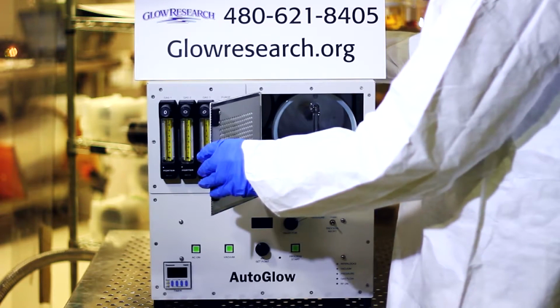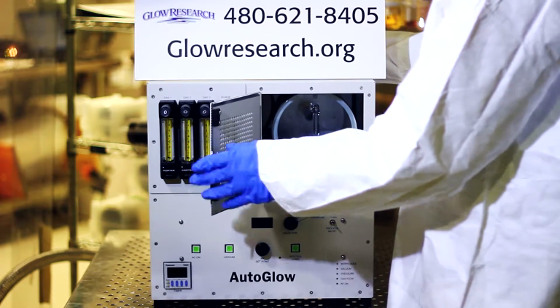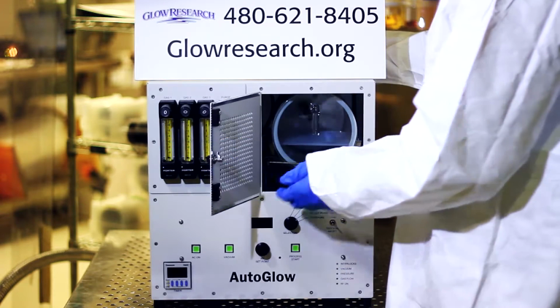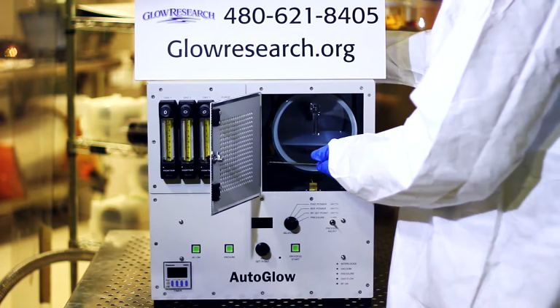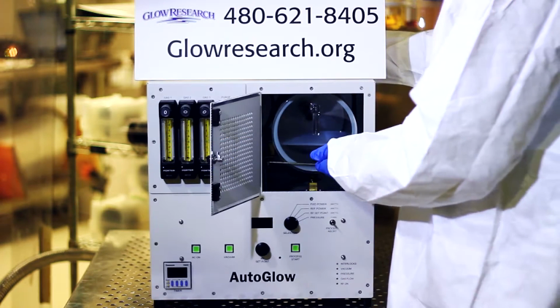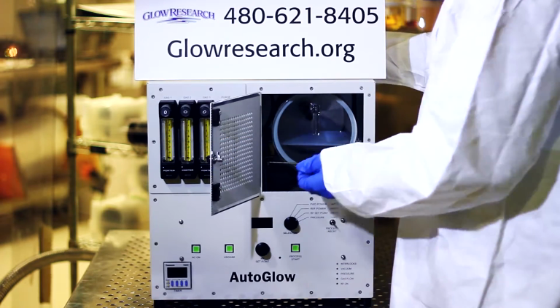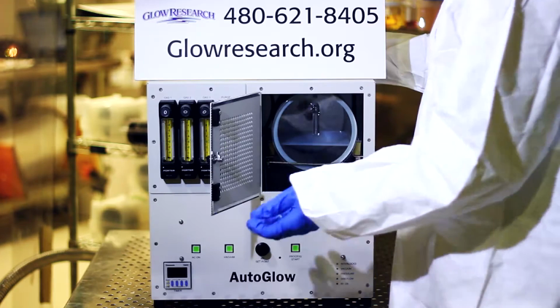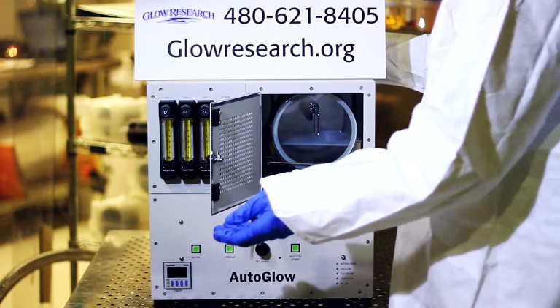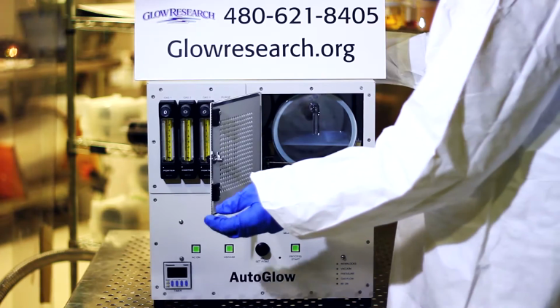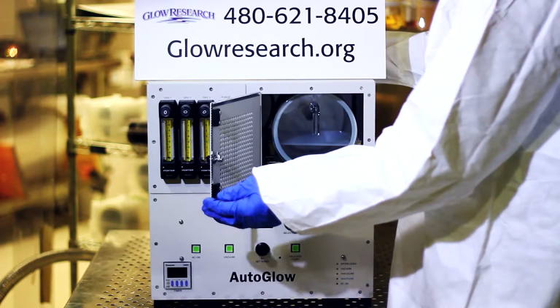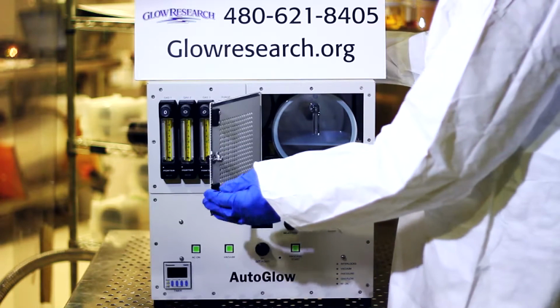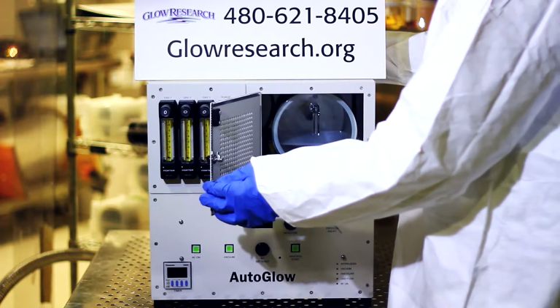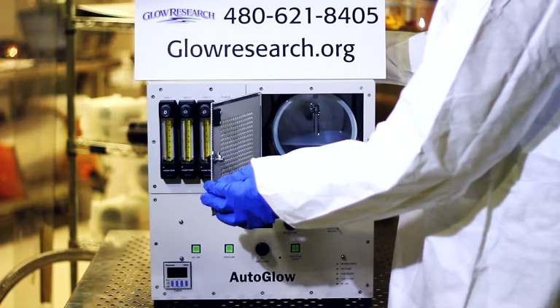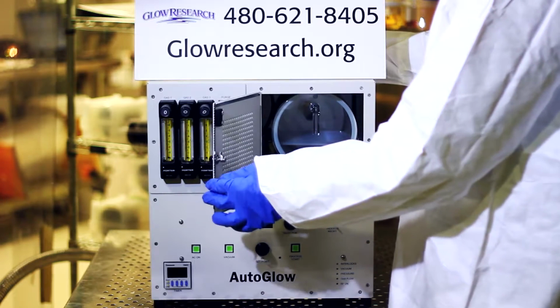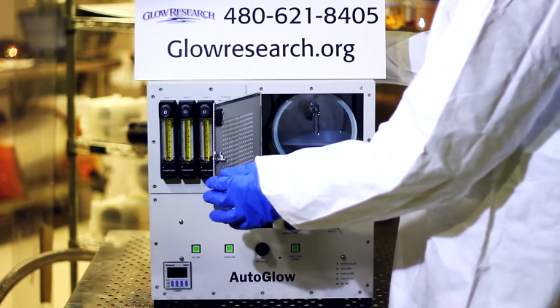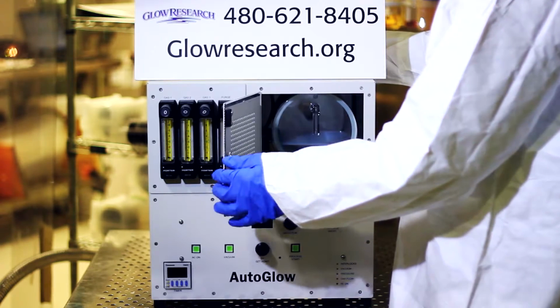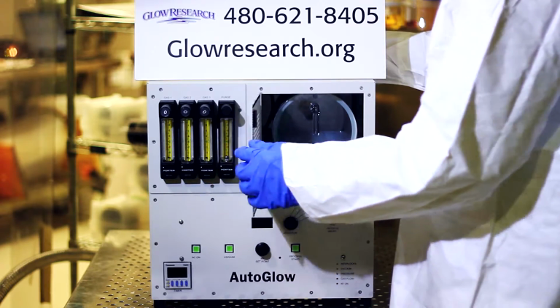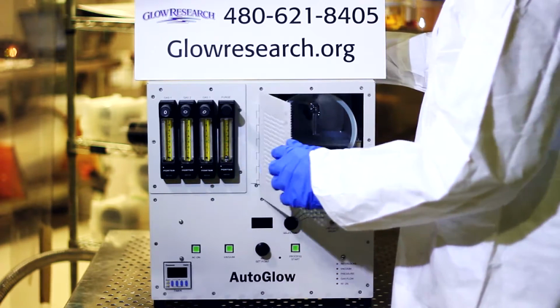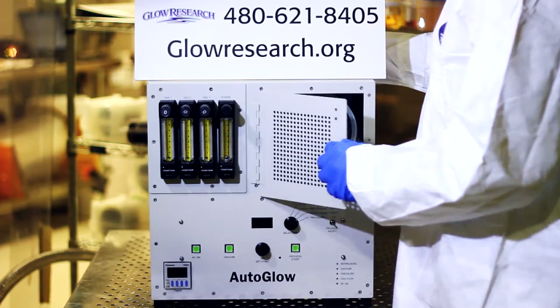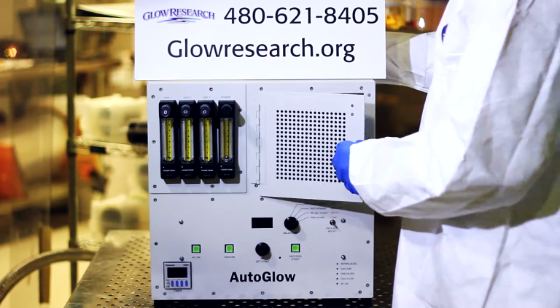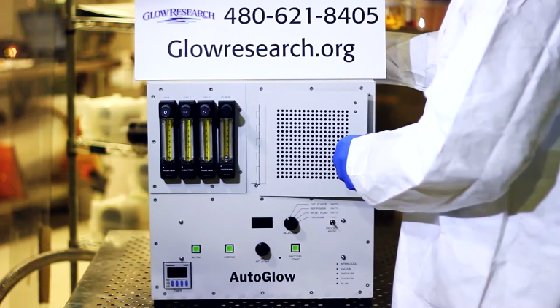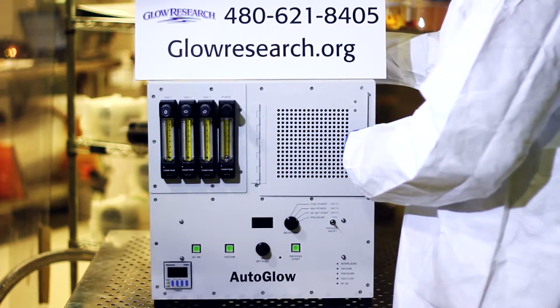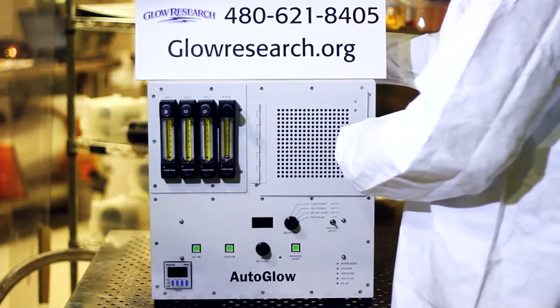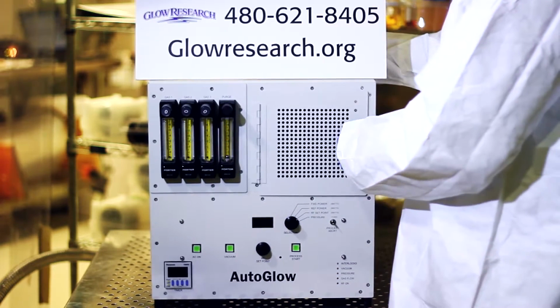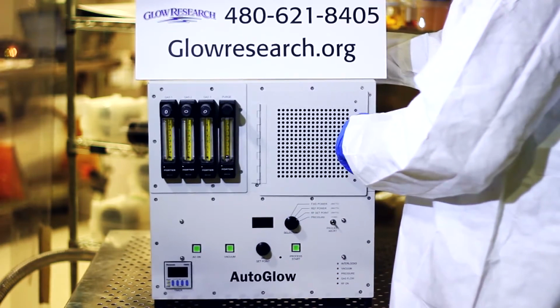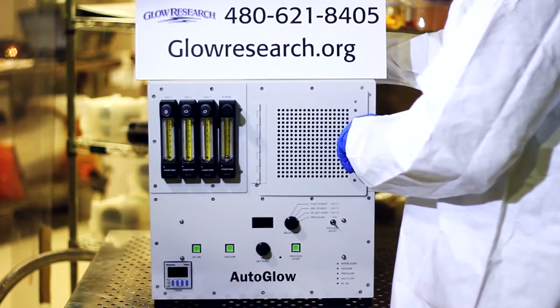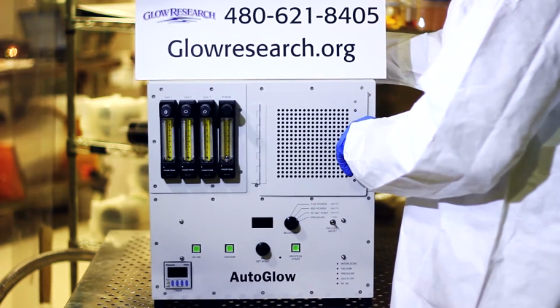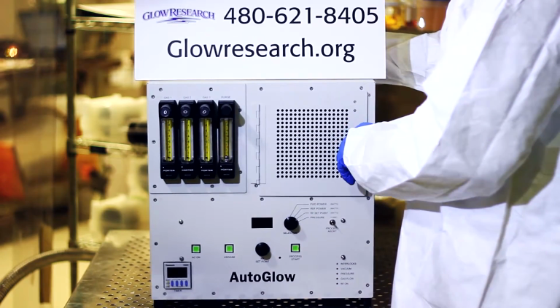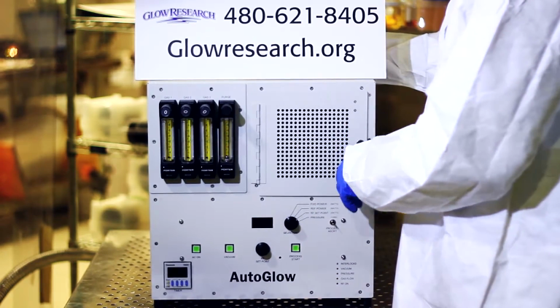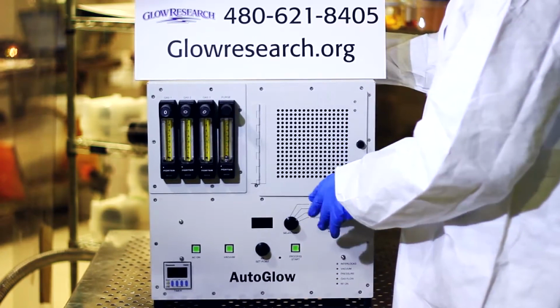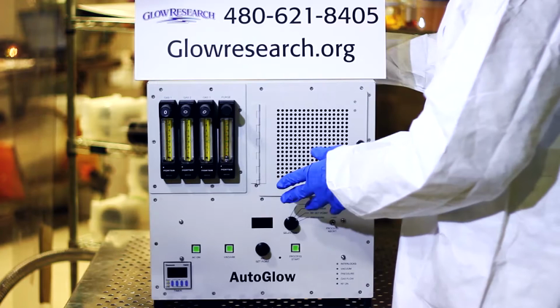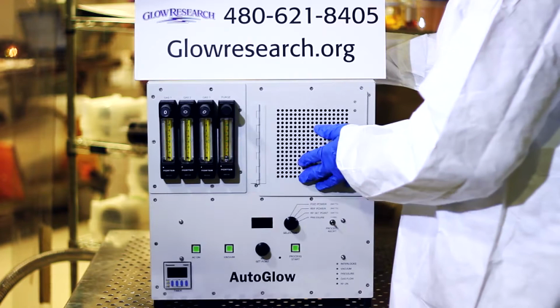The chamber is right here. It's a quartz chambered system. The system is designed from the ground up to contain RF.